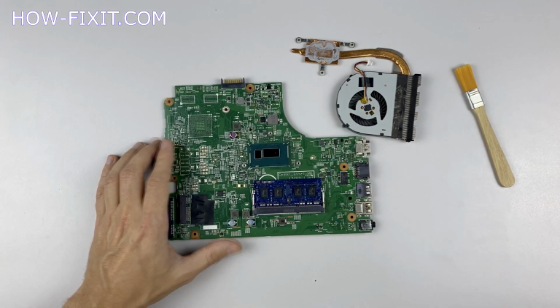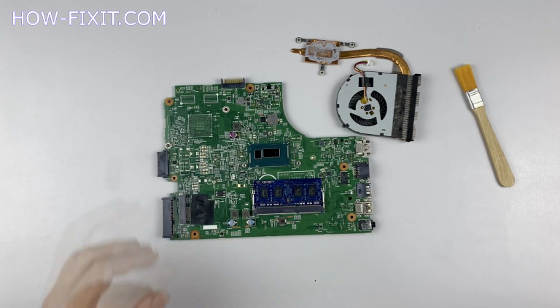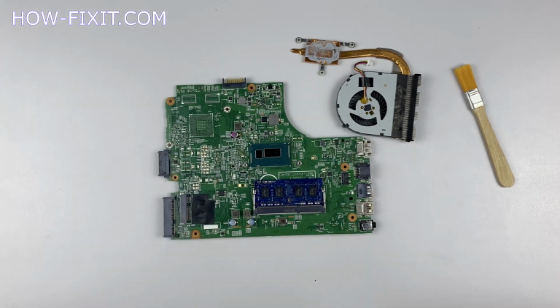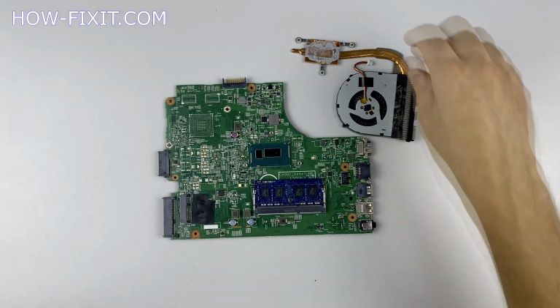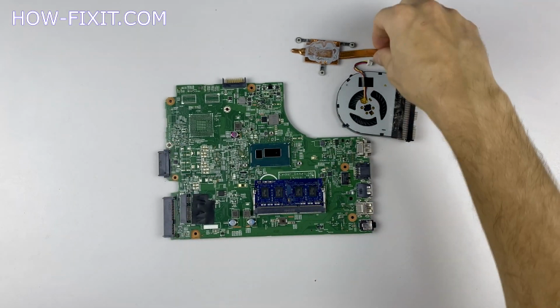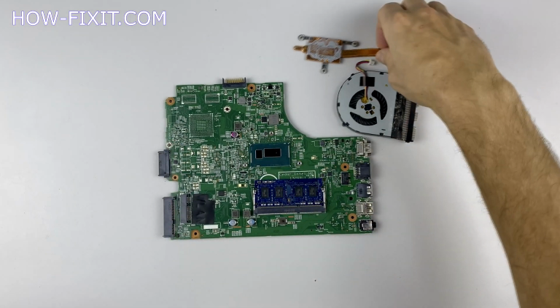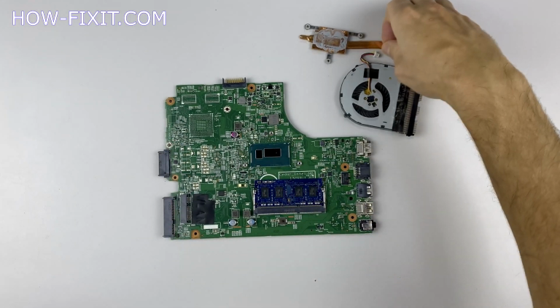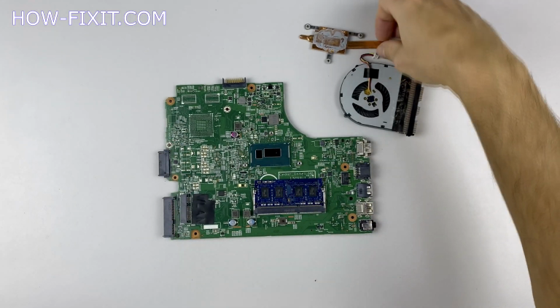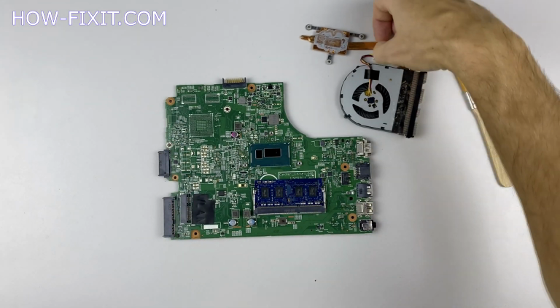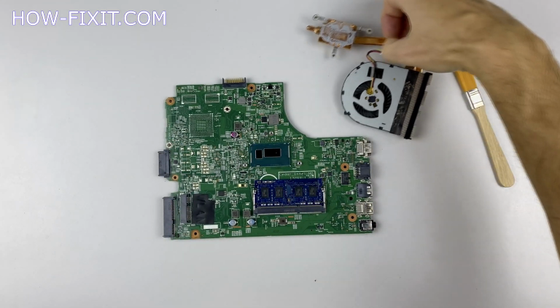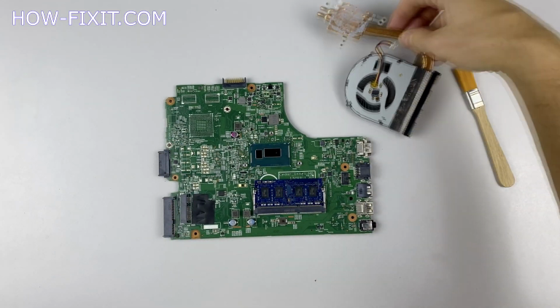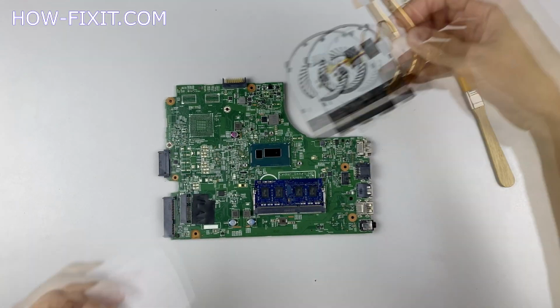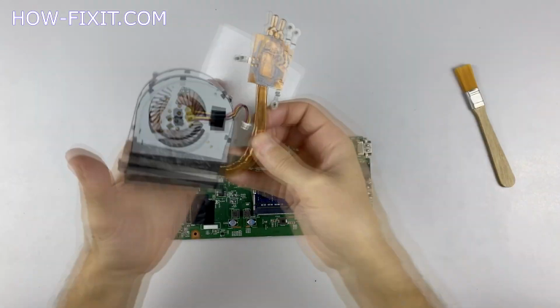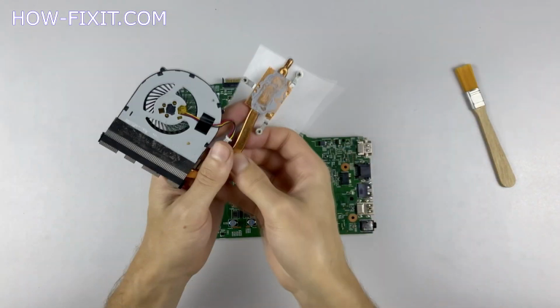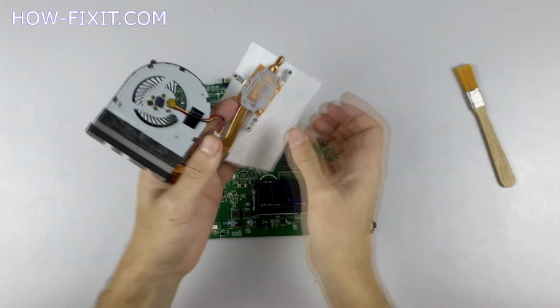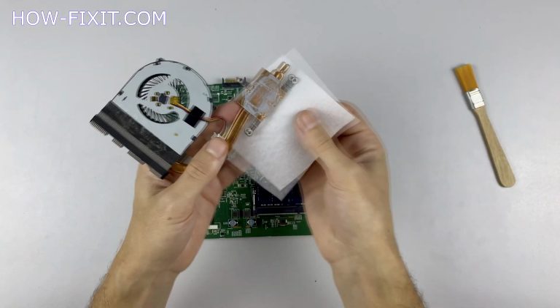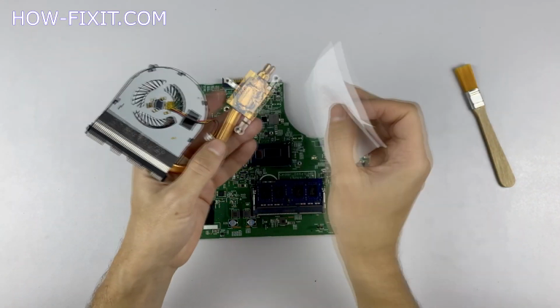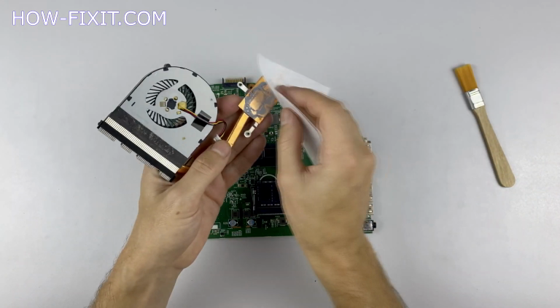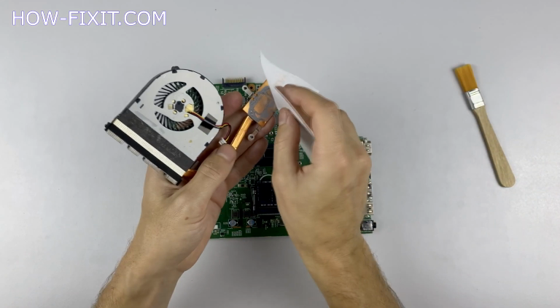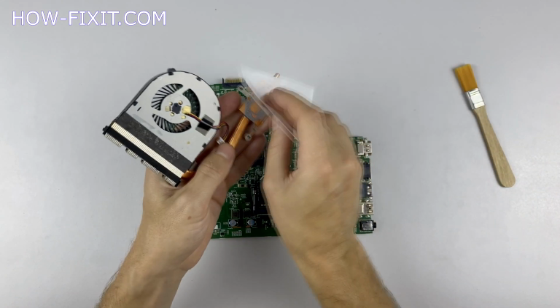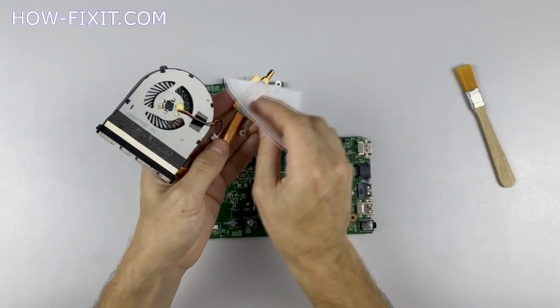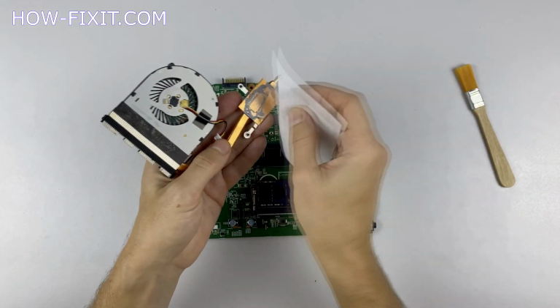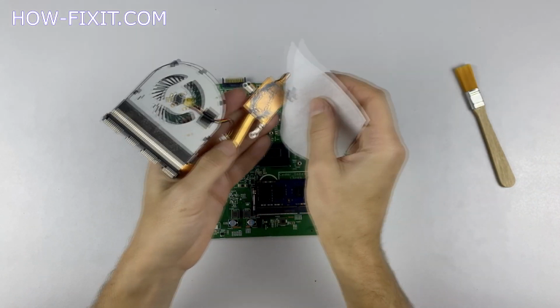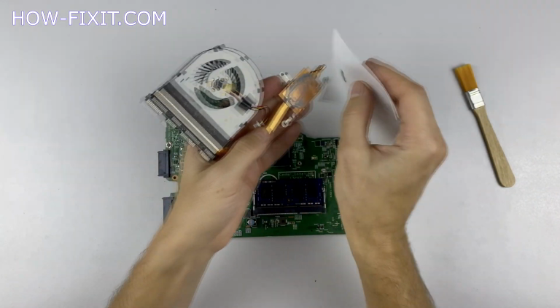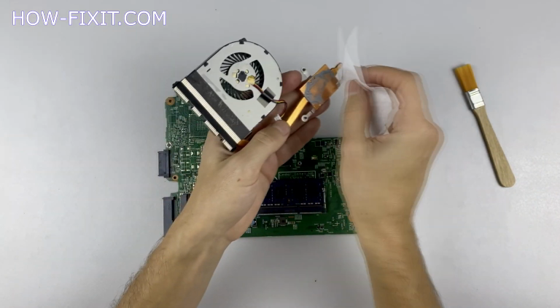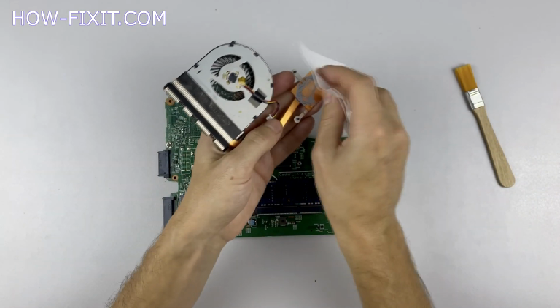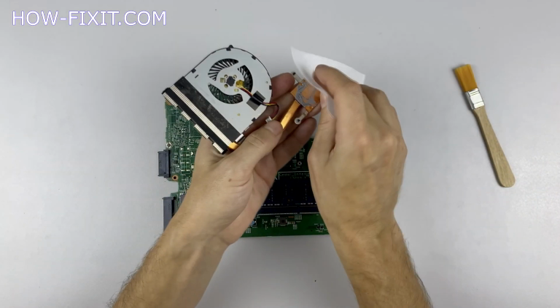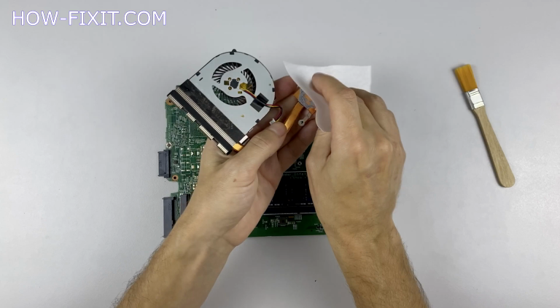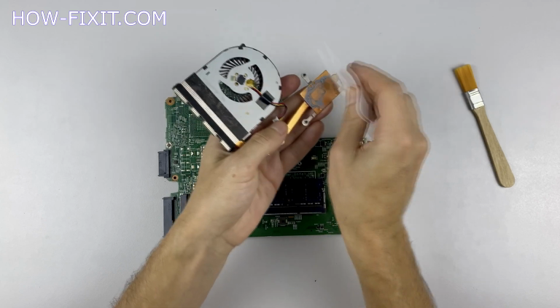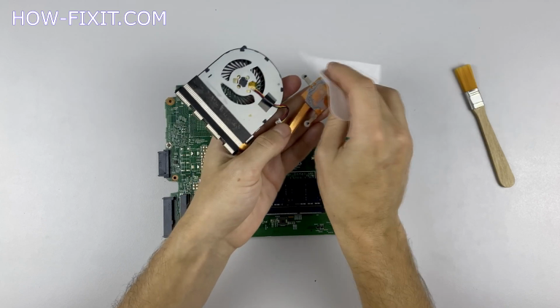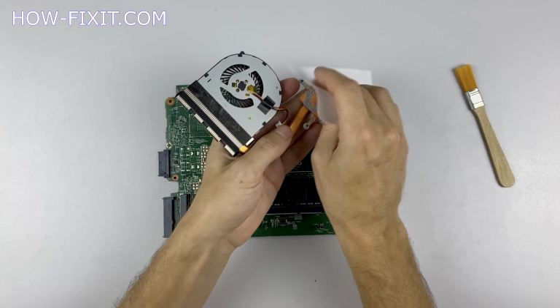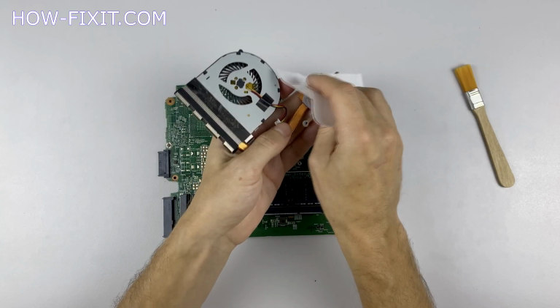If the thermal grease is very dry and doesn't come off well, you can use isopropyl alcohol.